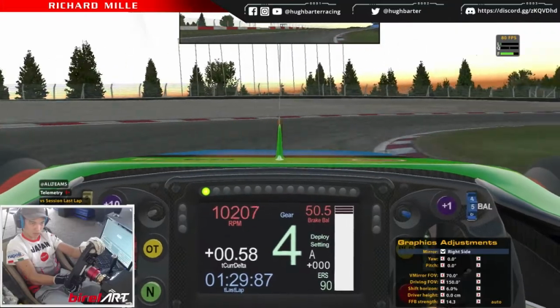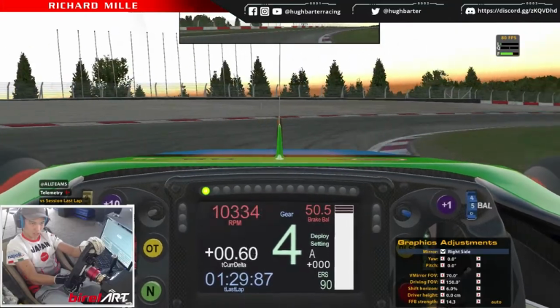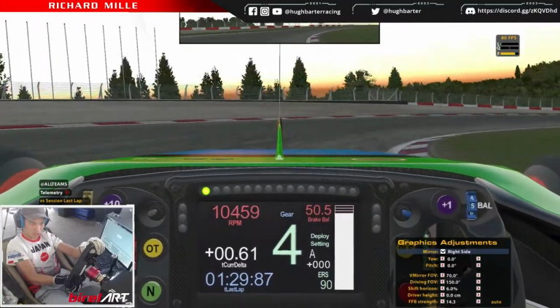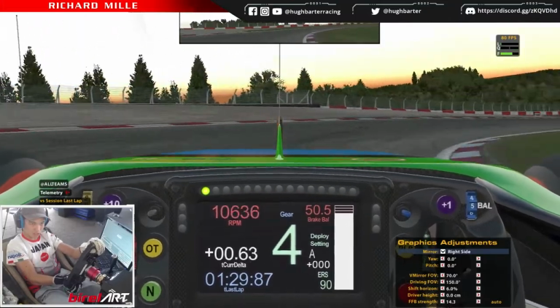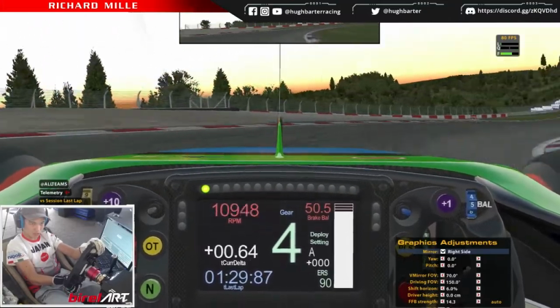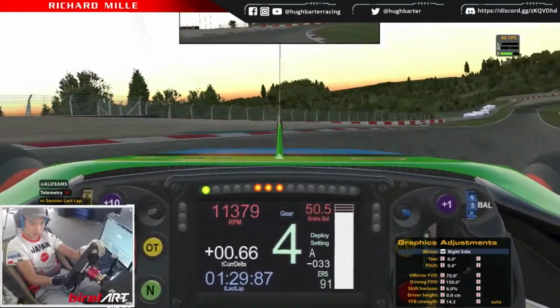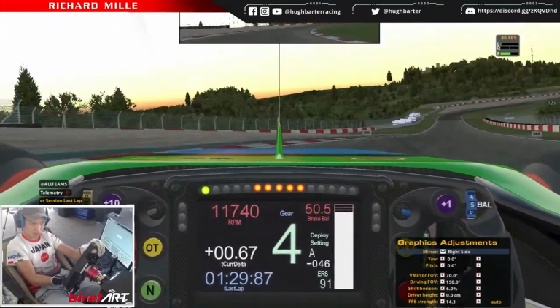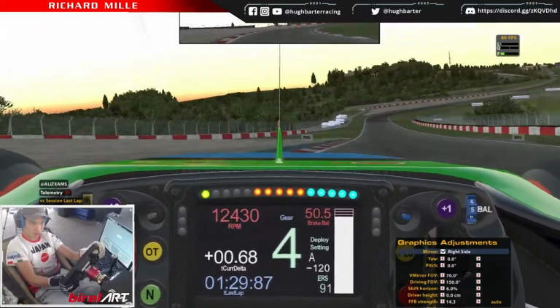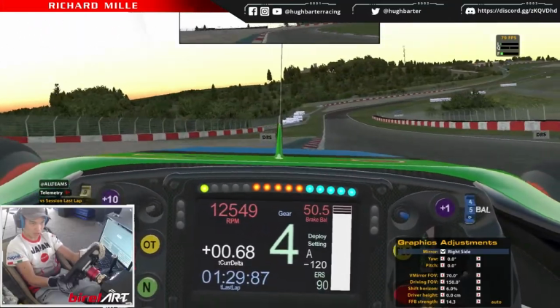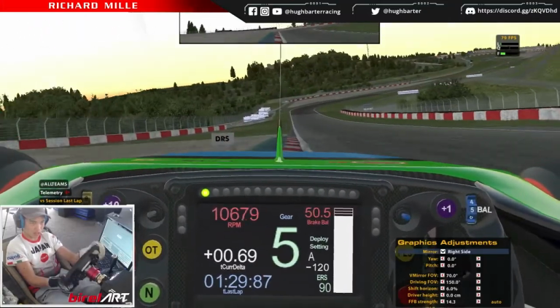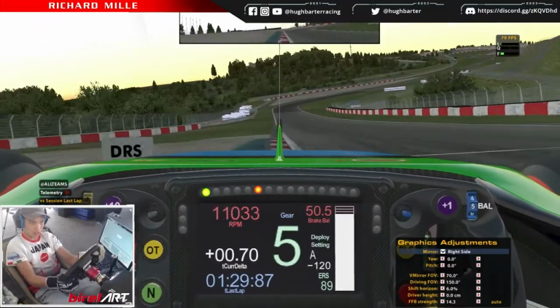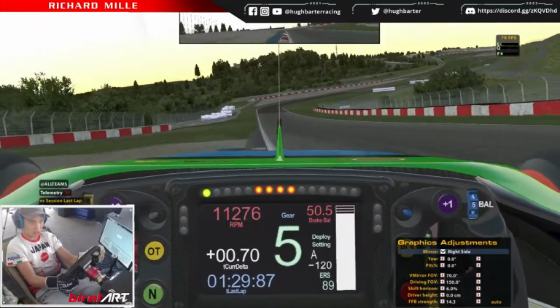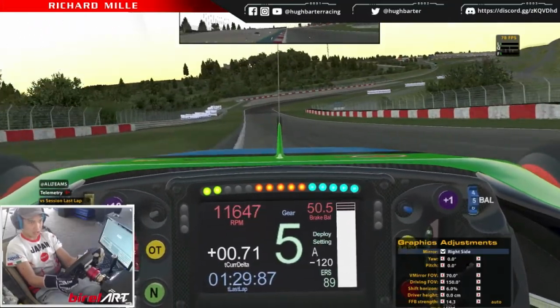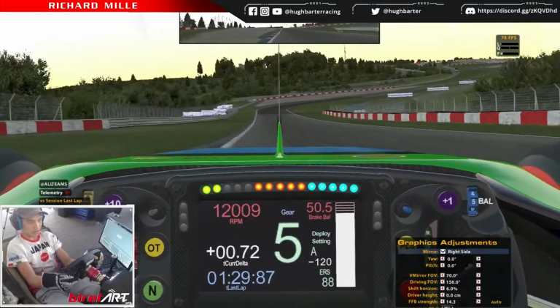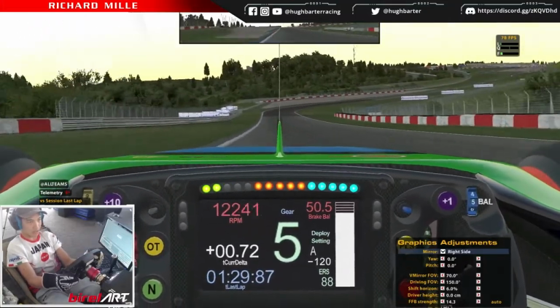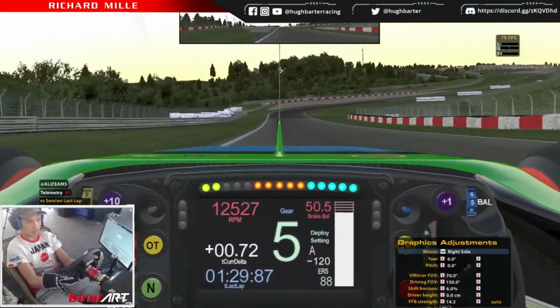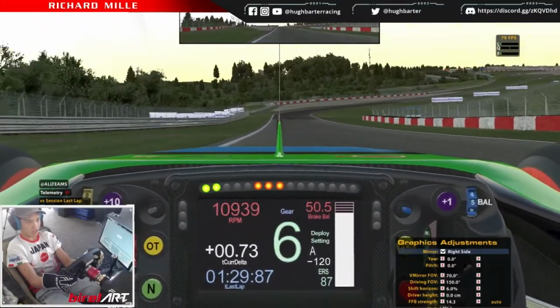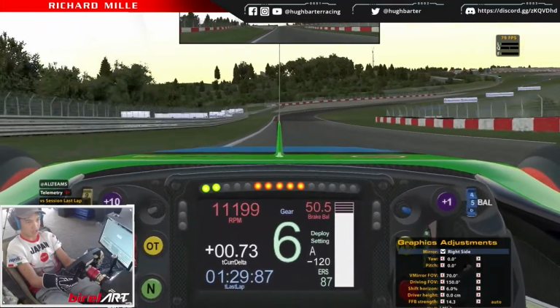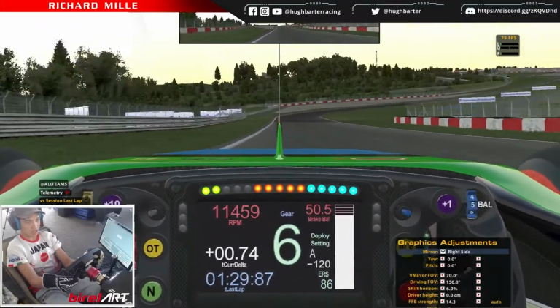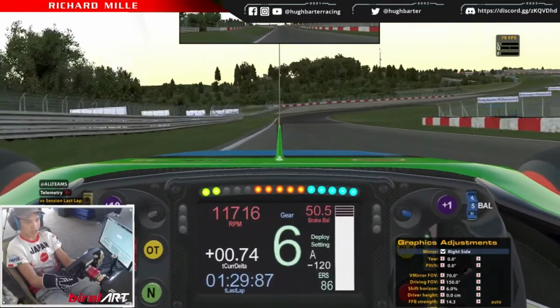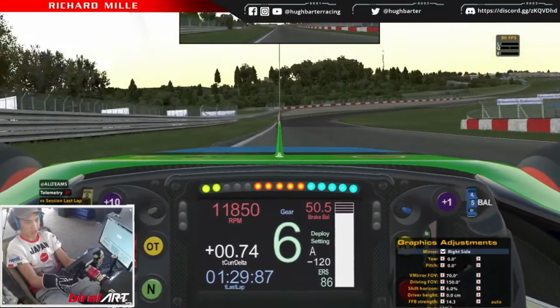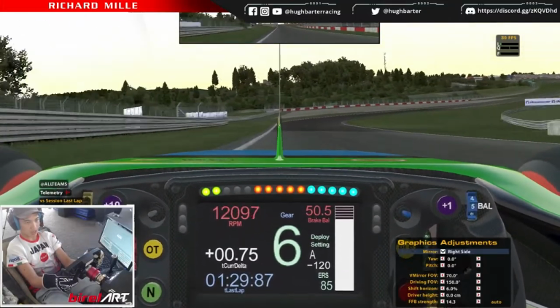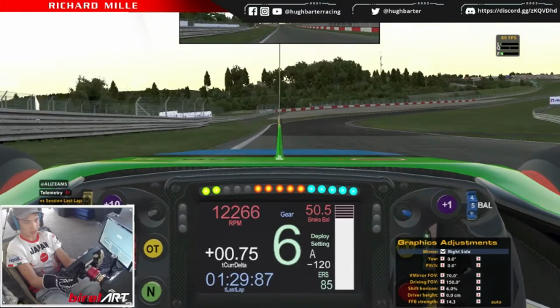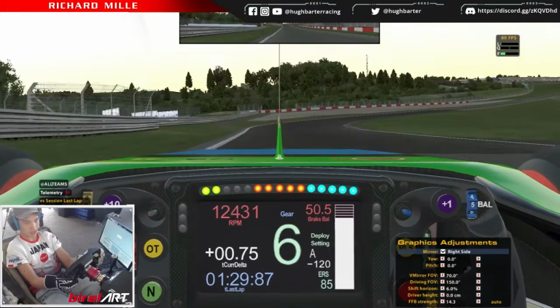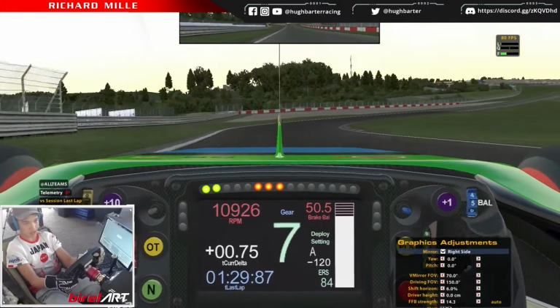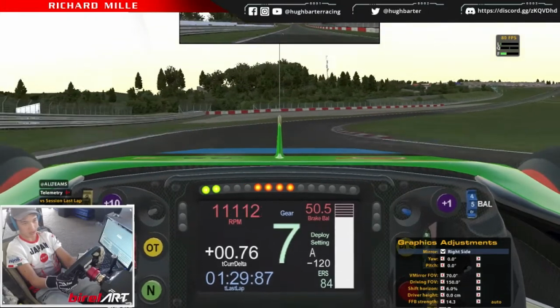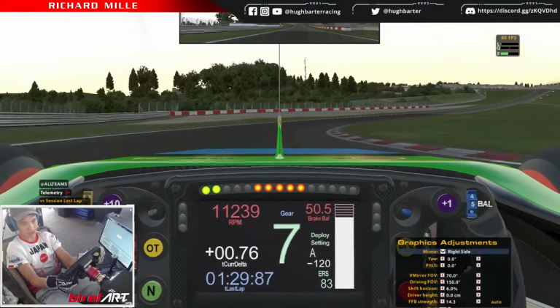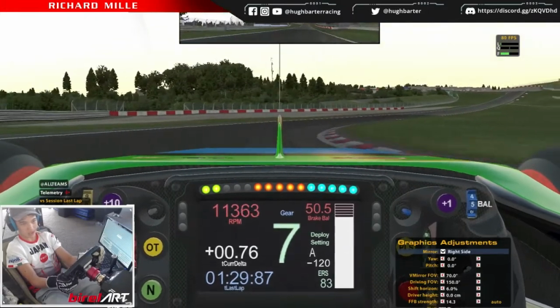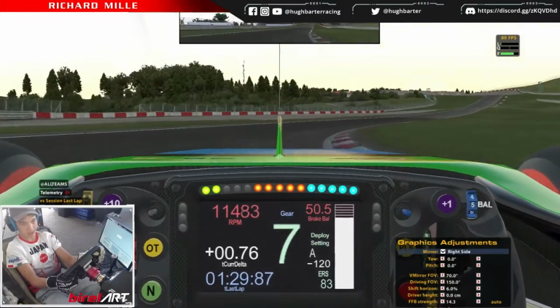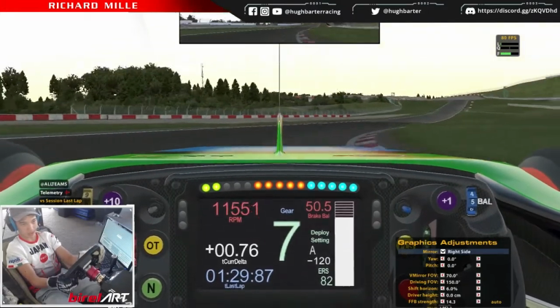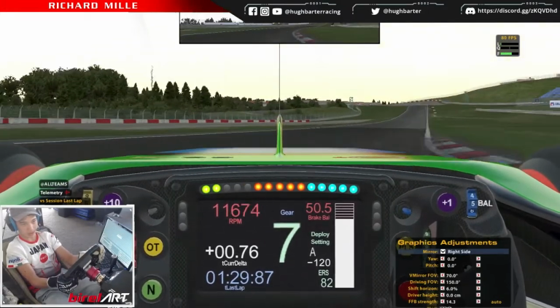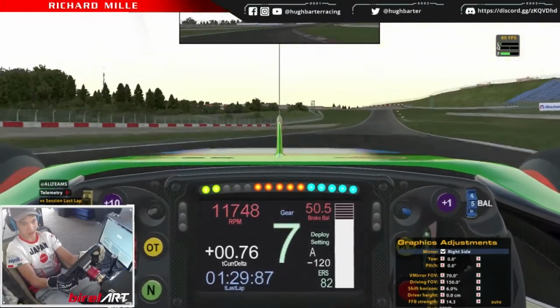This corner you can really just roll through it because you're going down a hill and it's cambered at the corner, so just let the camber do all the work for you.